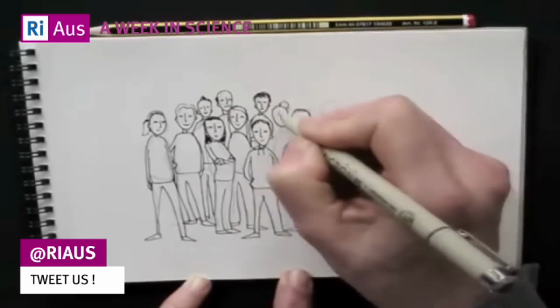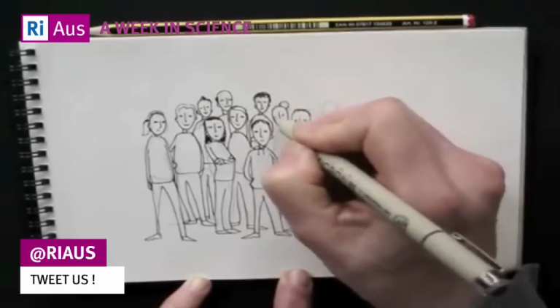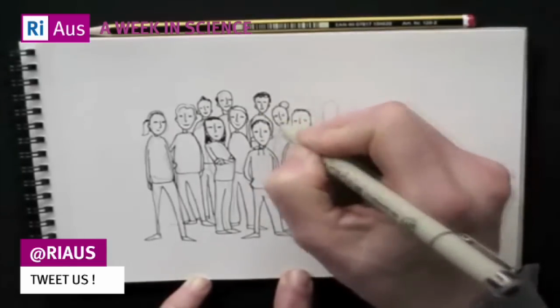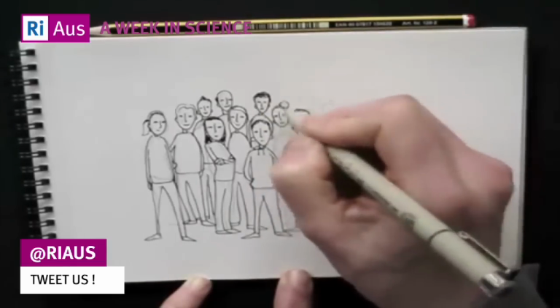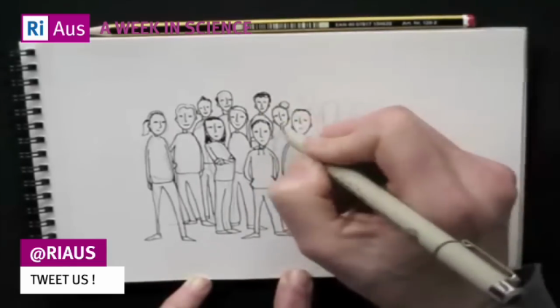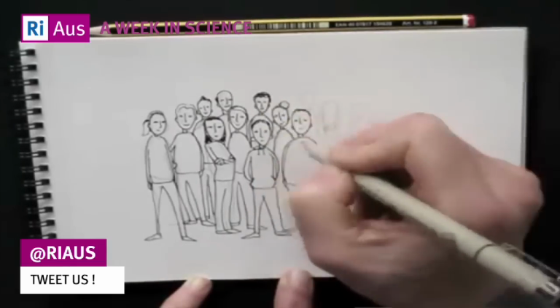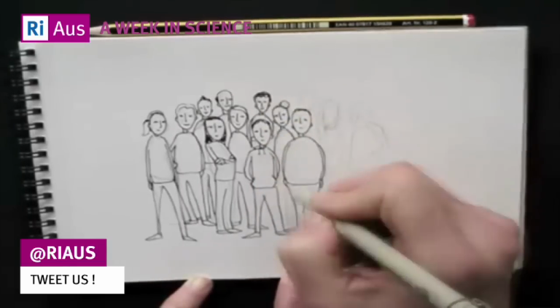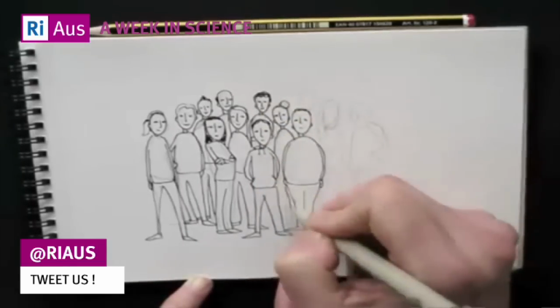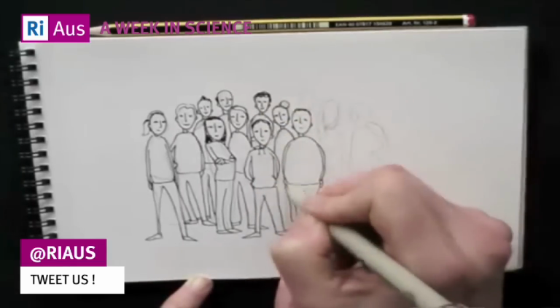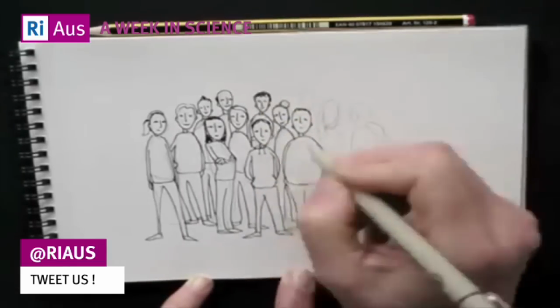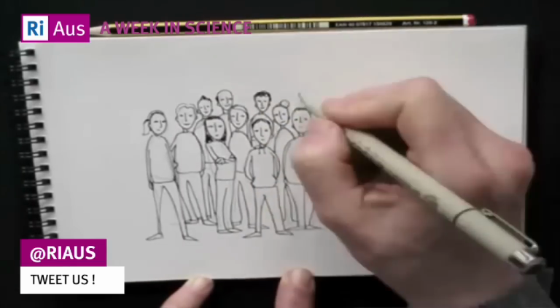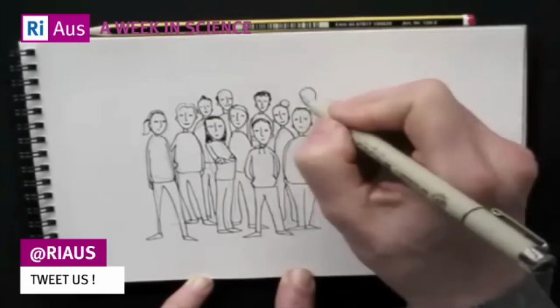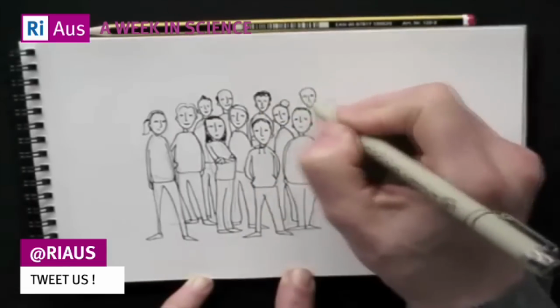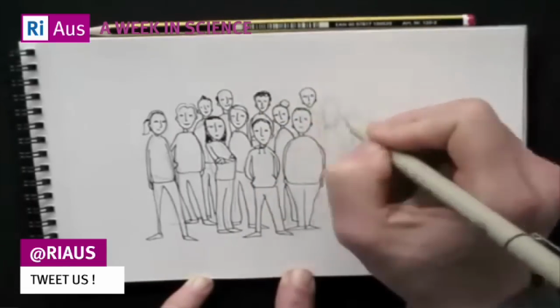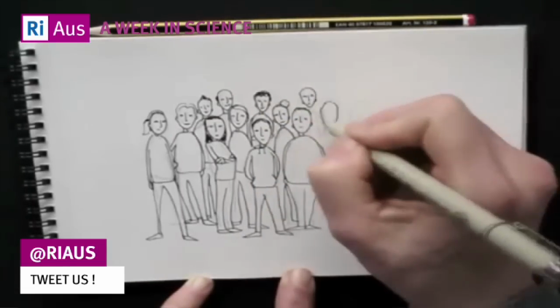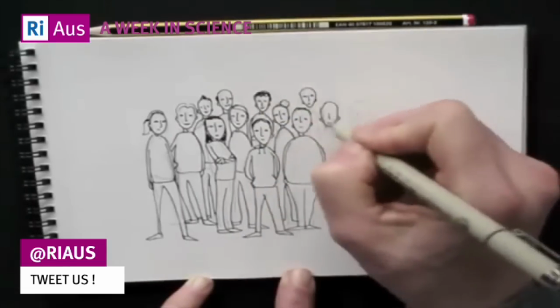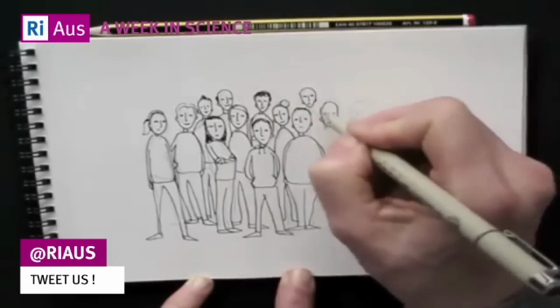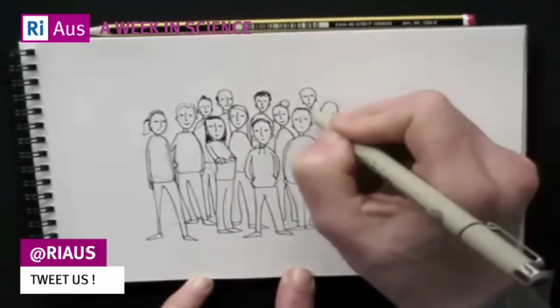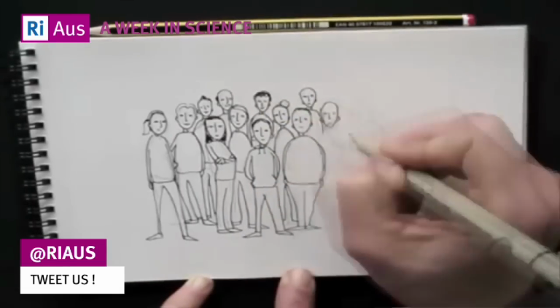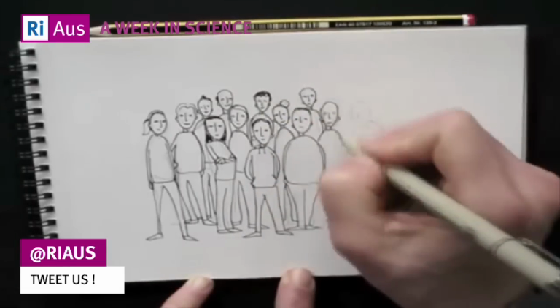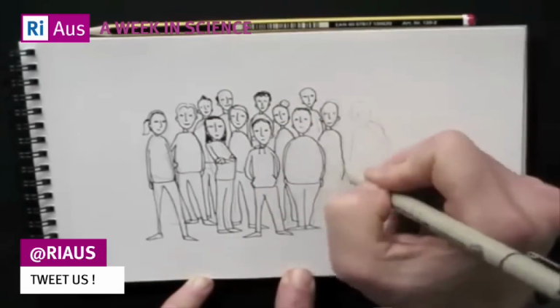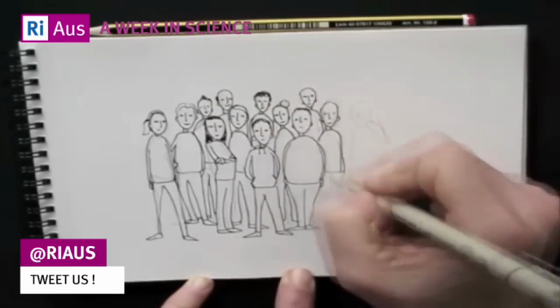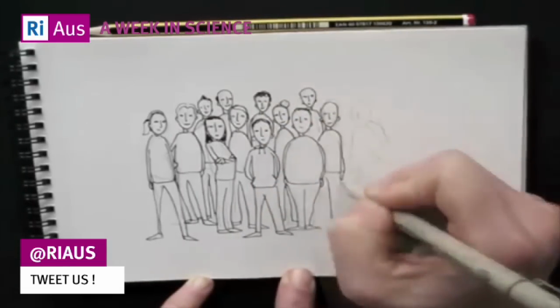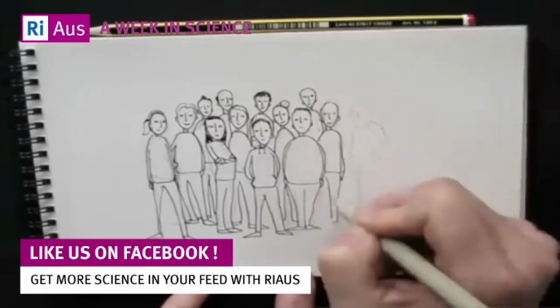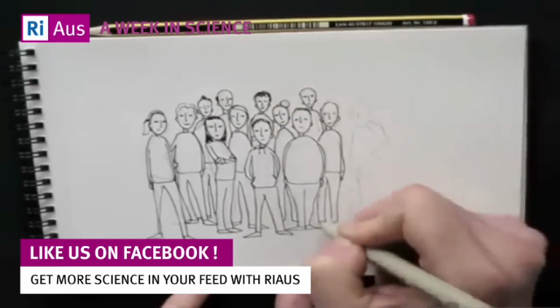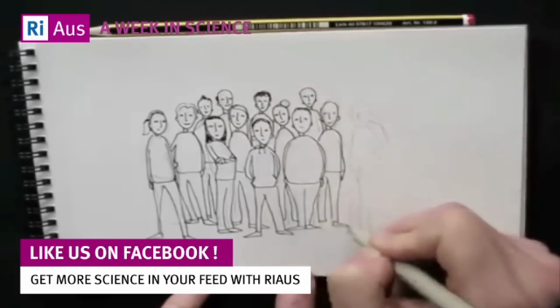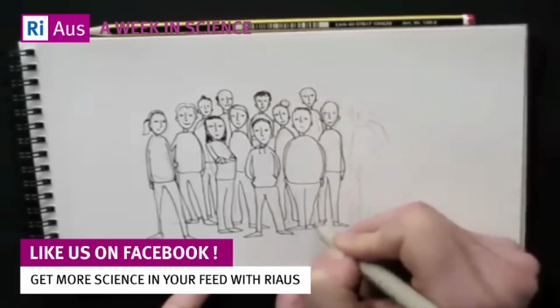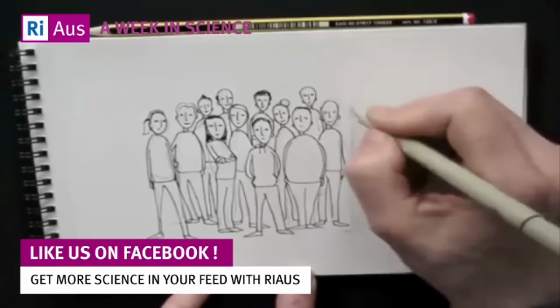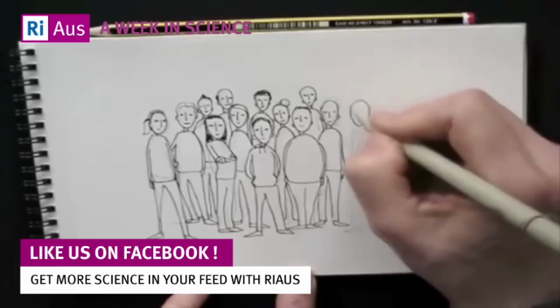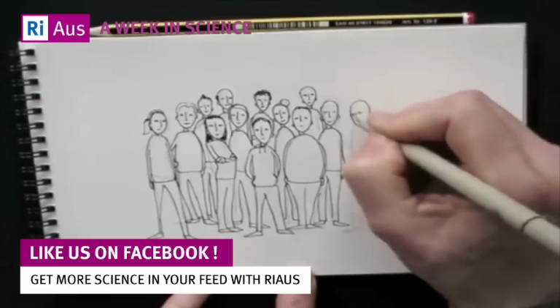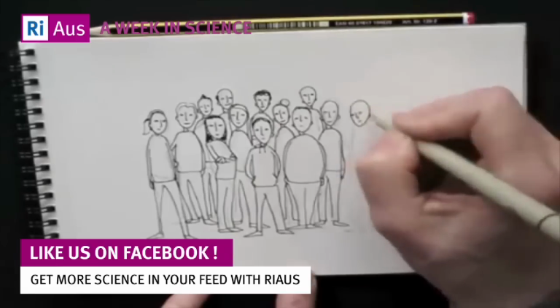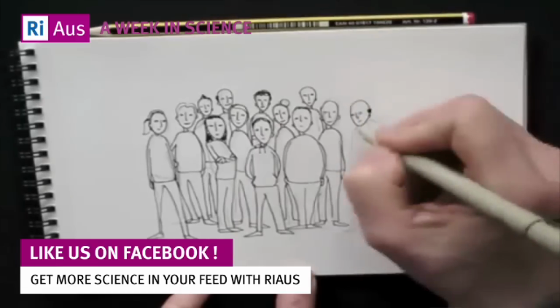A third way to tell a liar? Get them to draw a picture. Liars generally don't prepare for that, so can find it tough to draw their story.